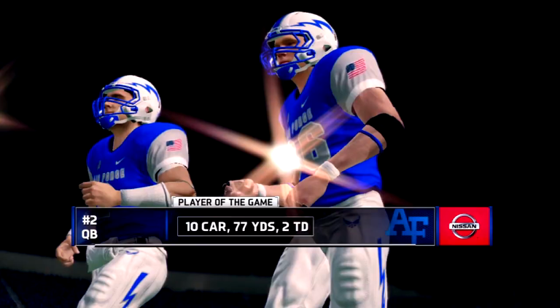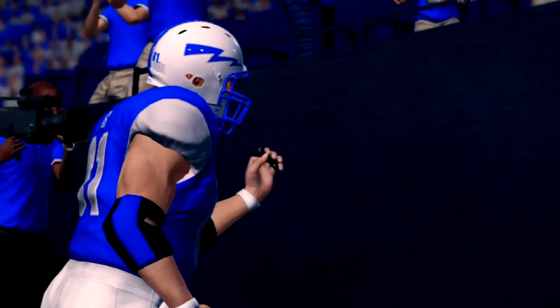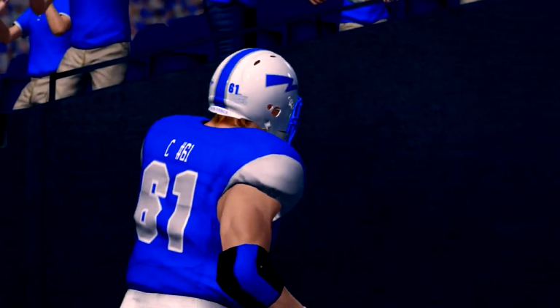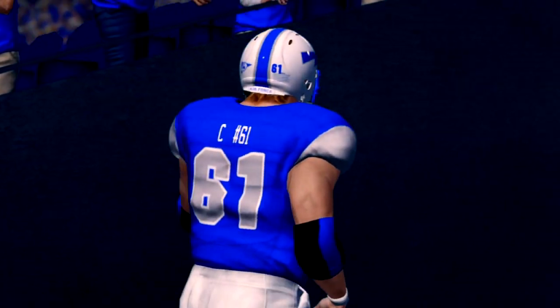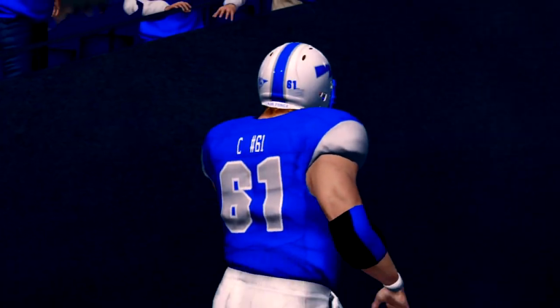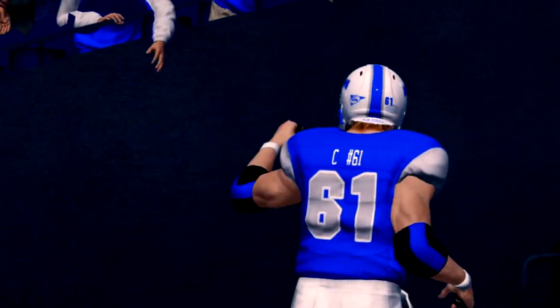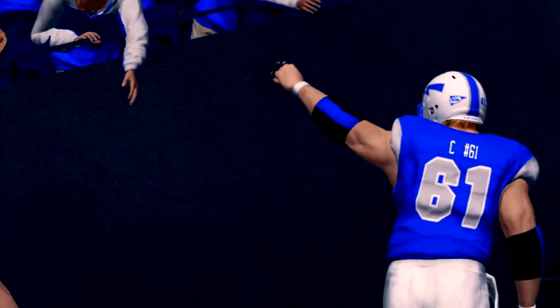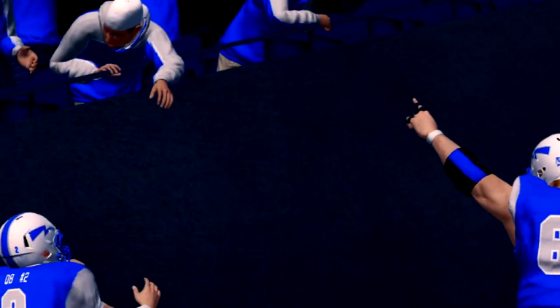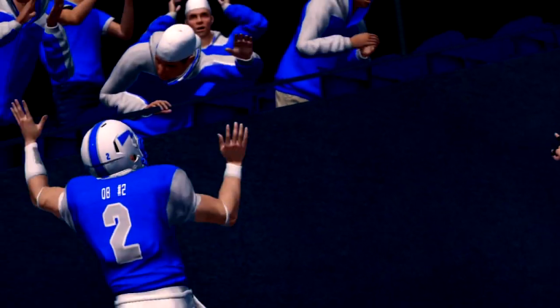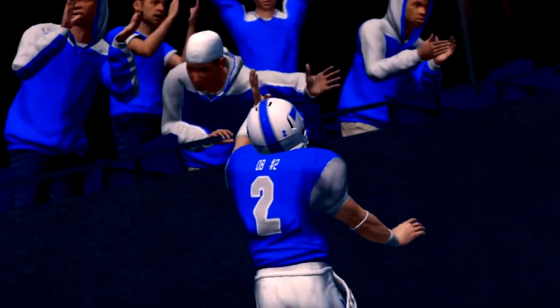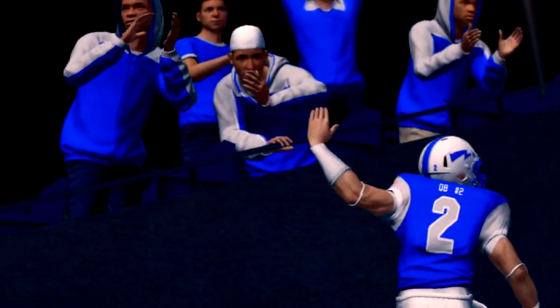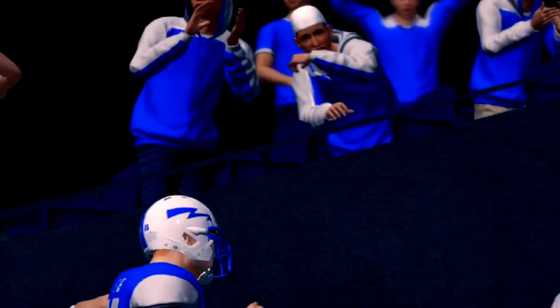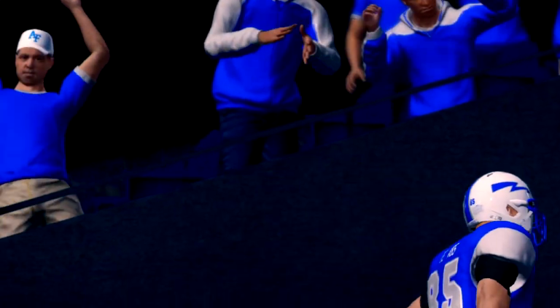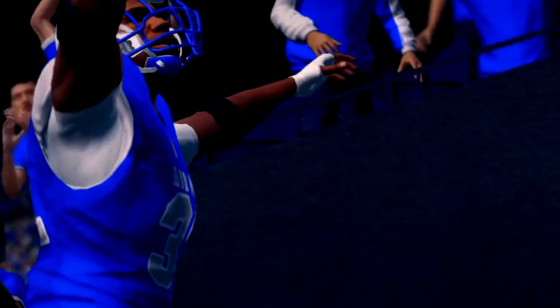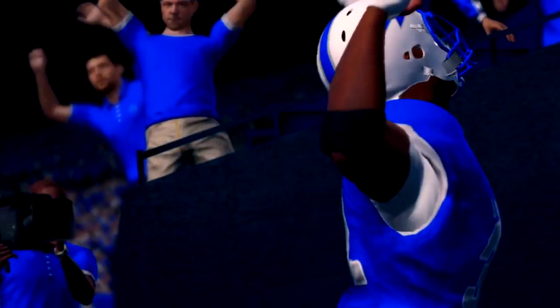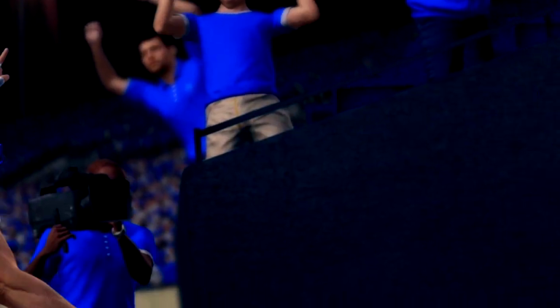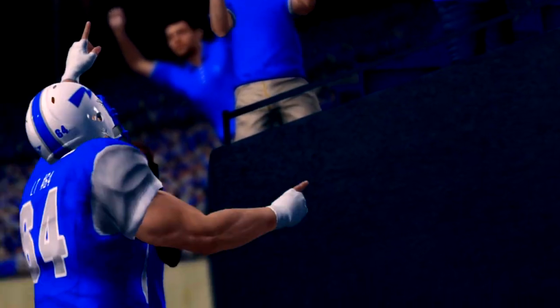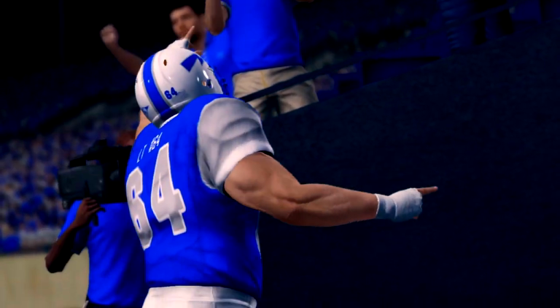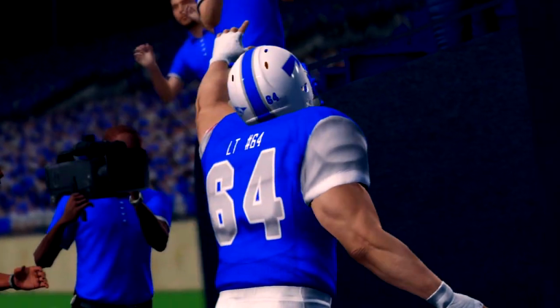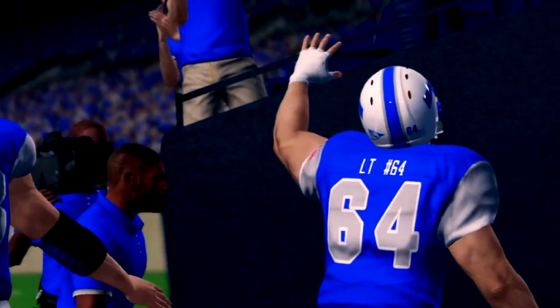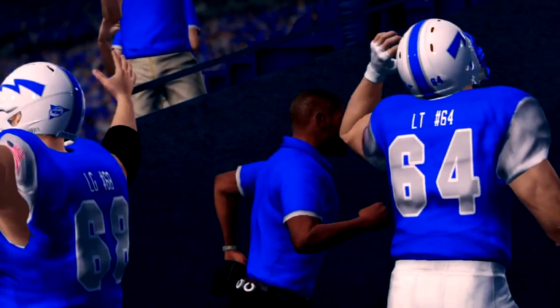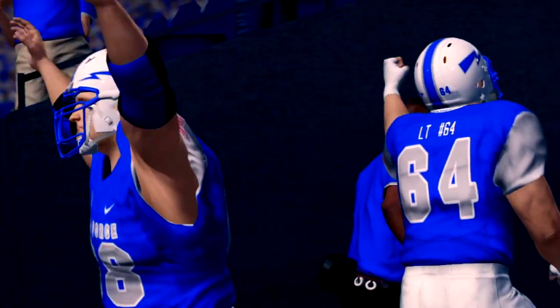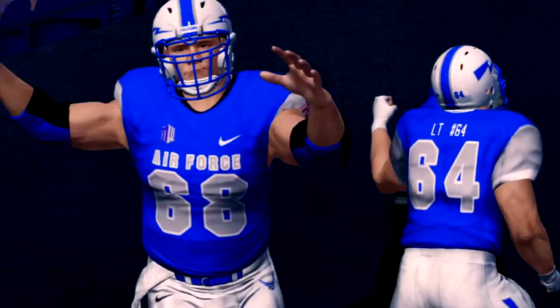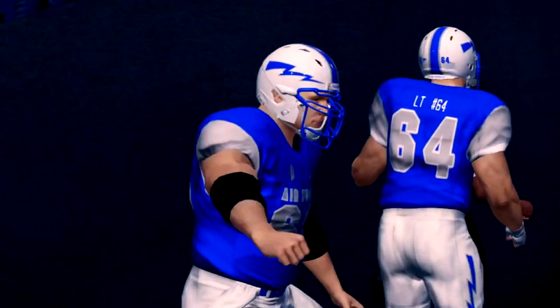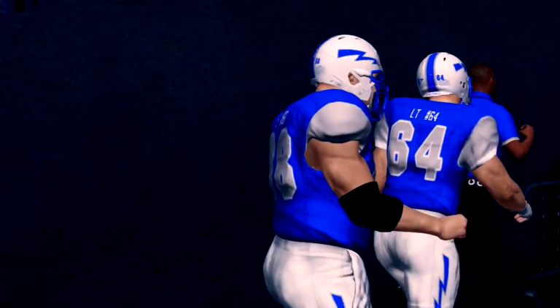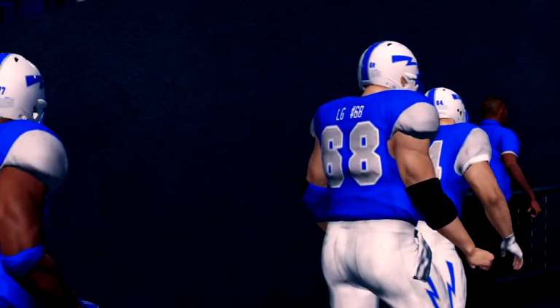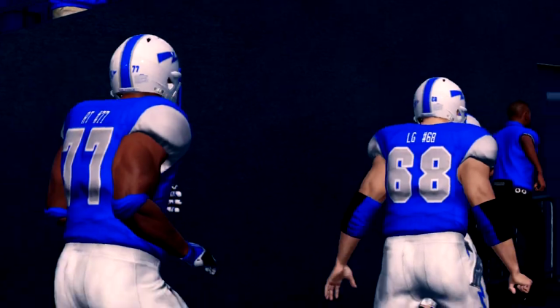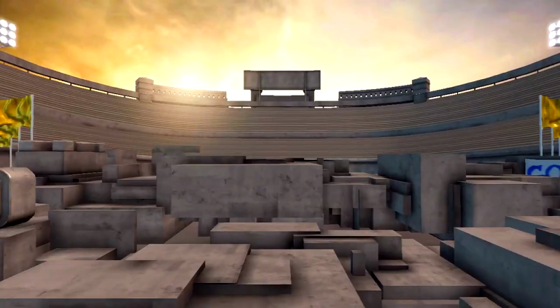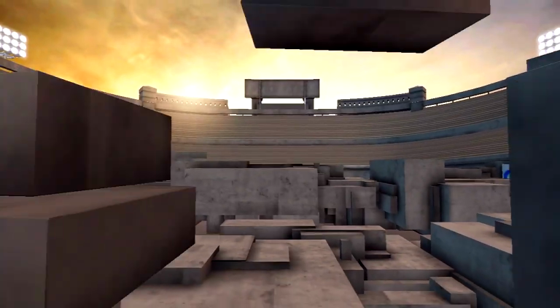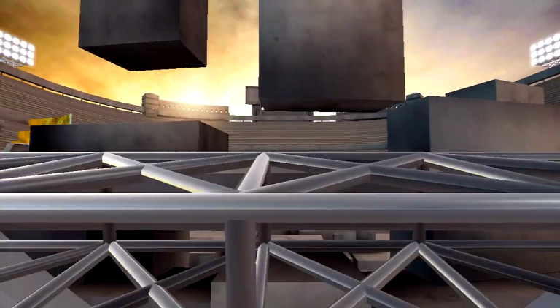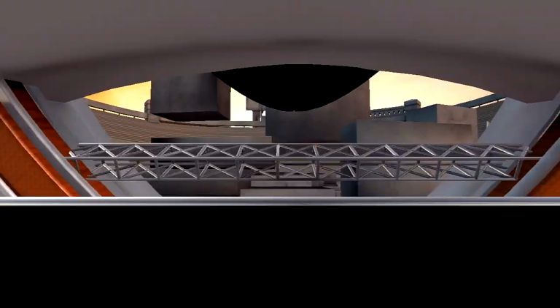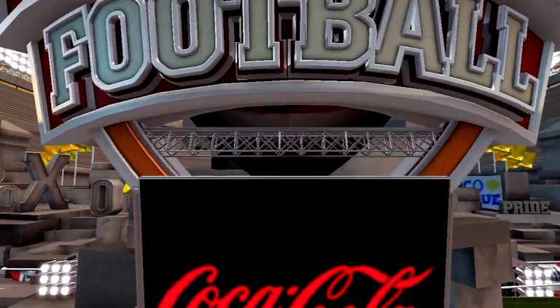That does it for this edition of NCAA Football 14. For Kirk Herbstreit, I'm Brad Nessler saying so long.